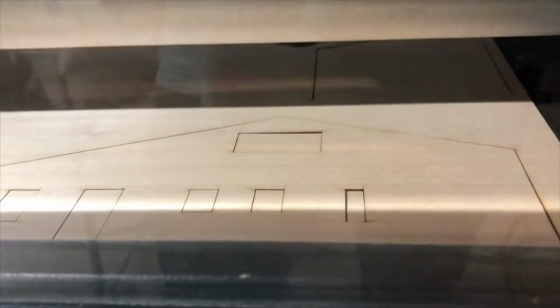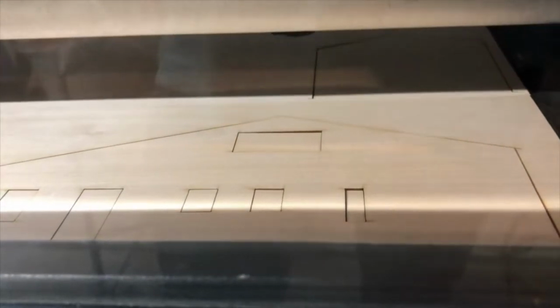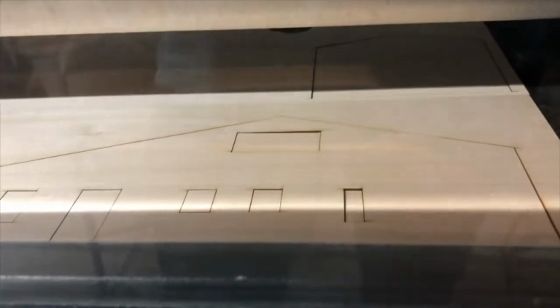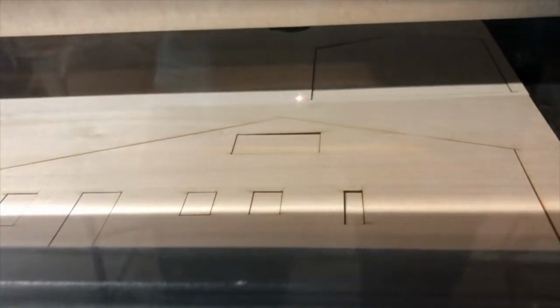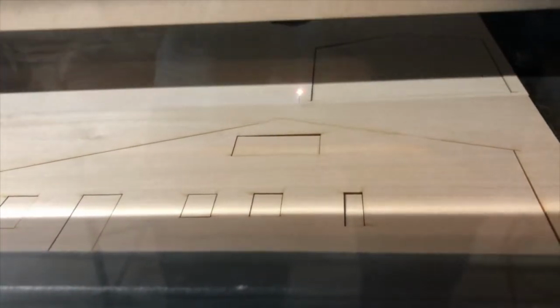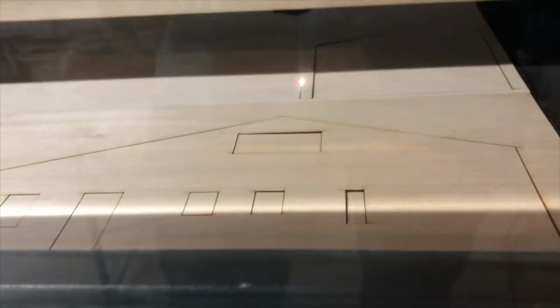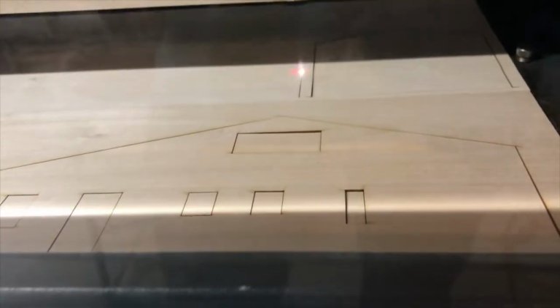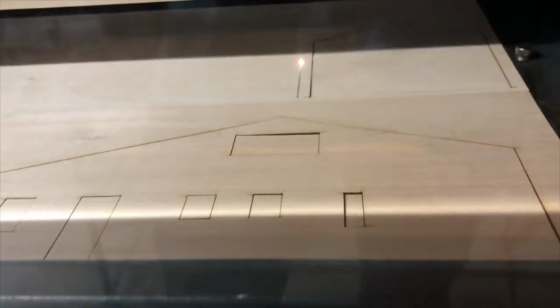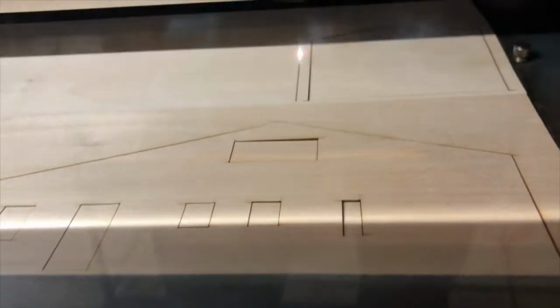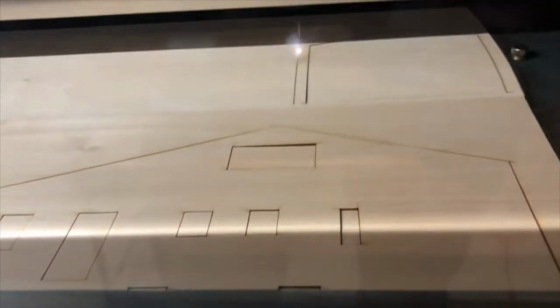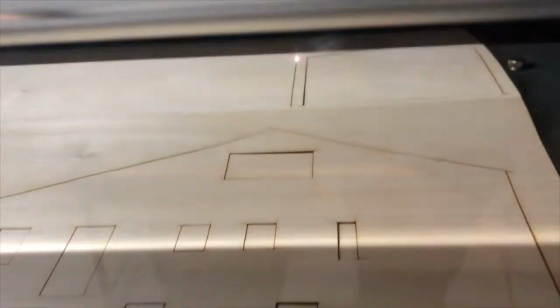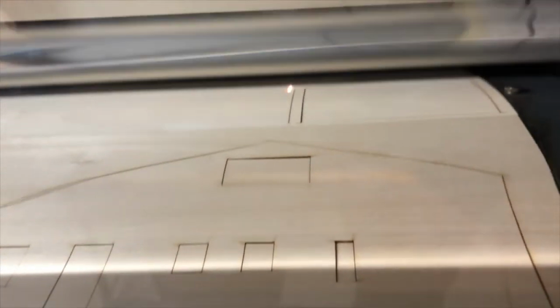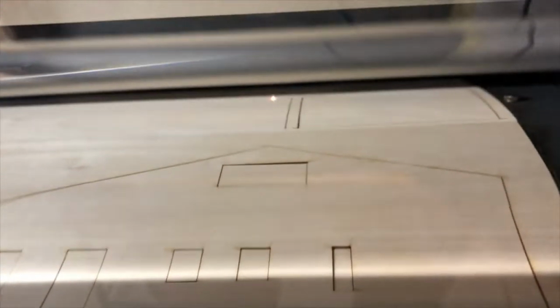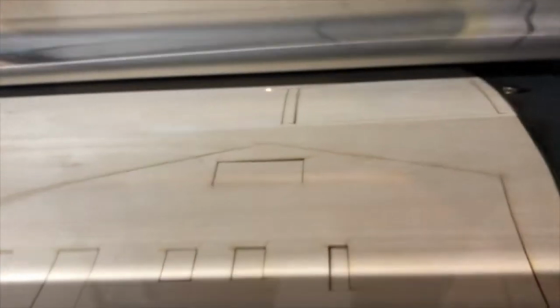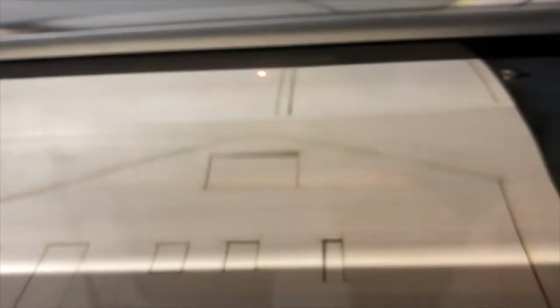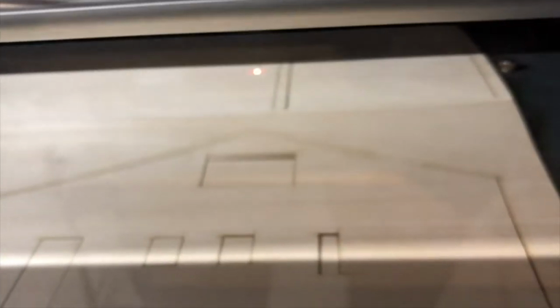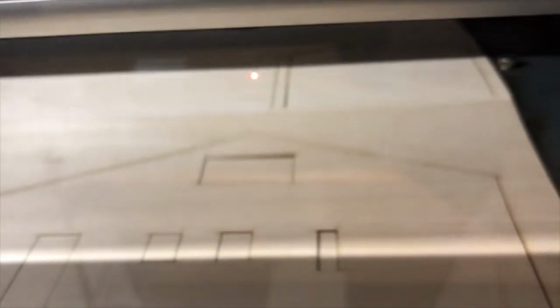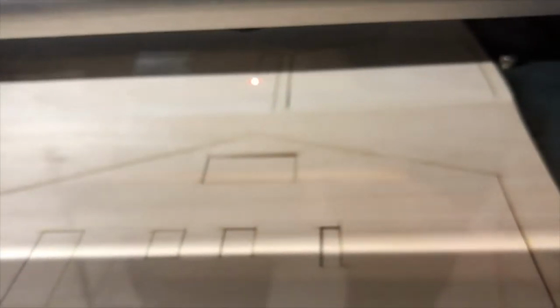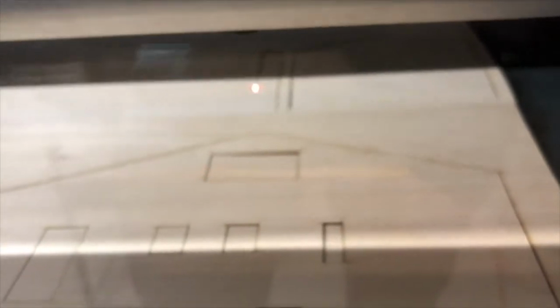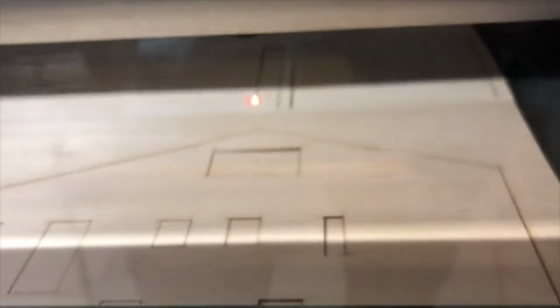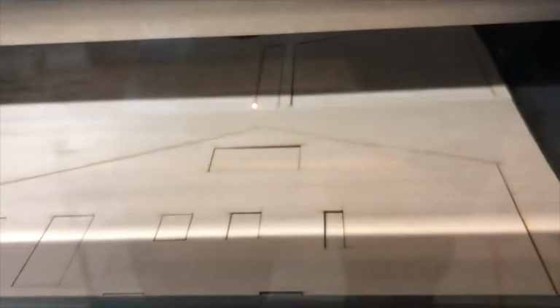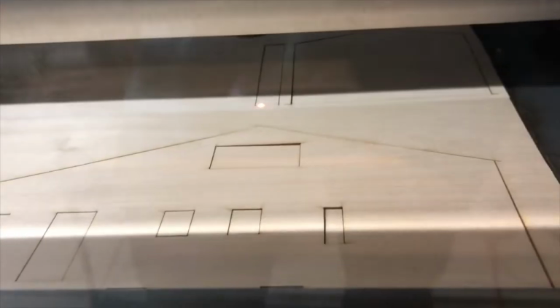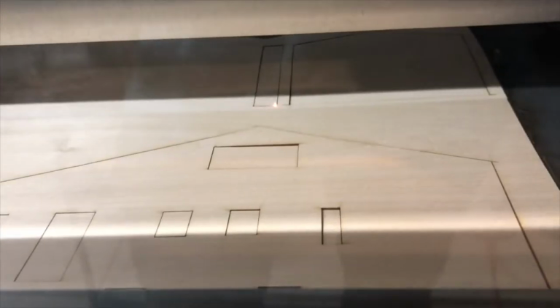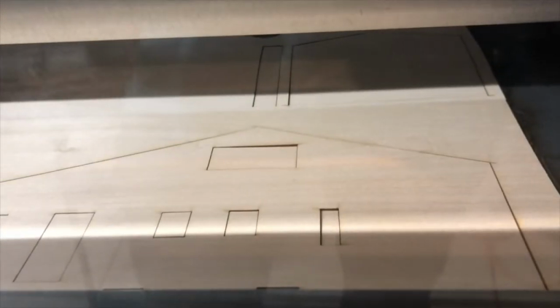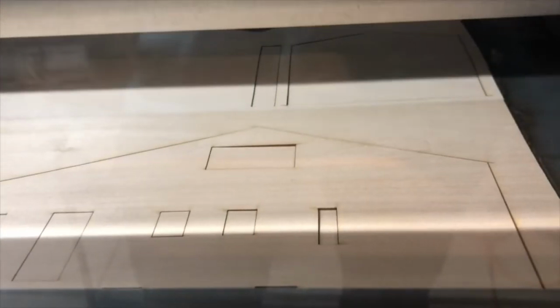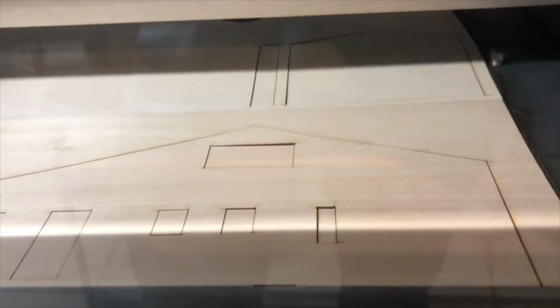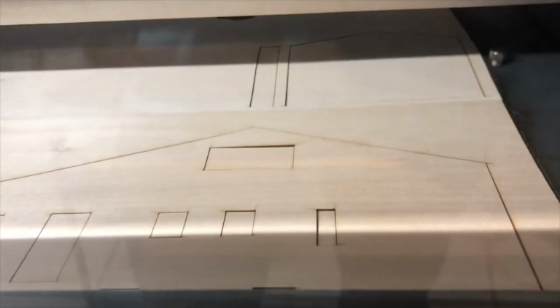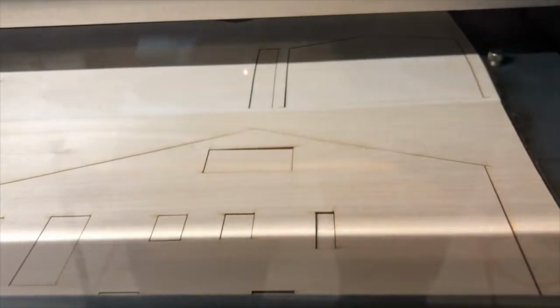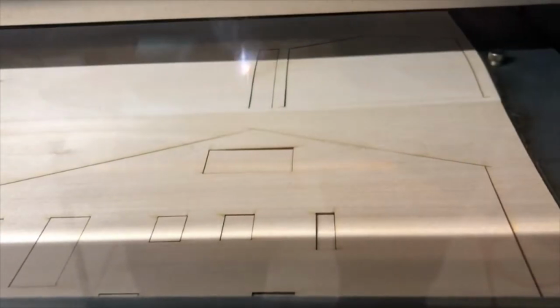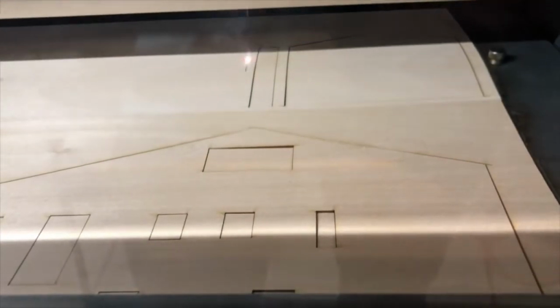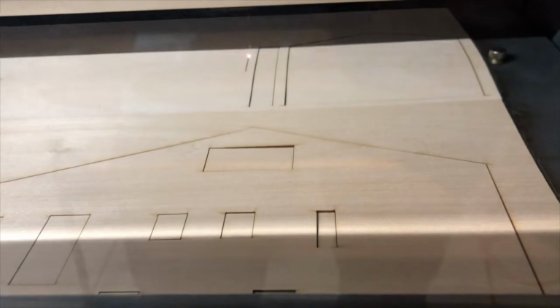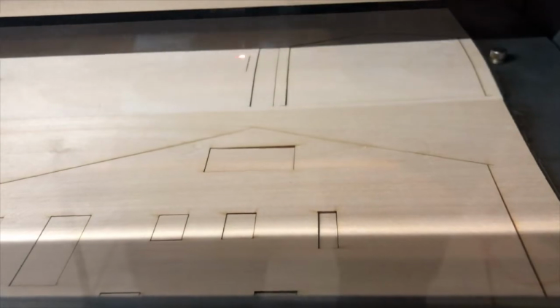After laser cutting all the wood, I can begin assembly of my model in phase three.